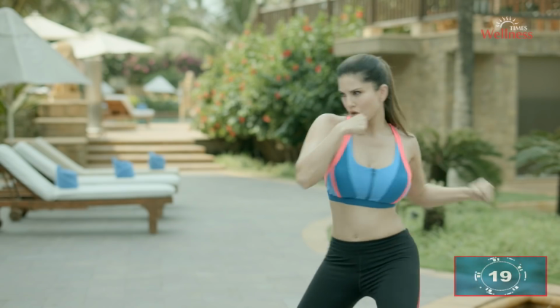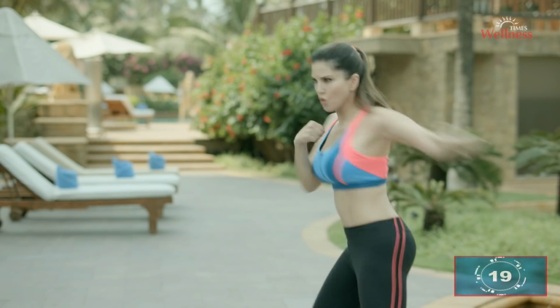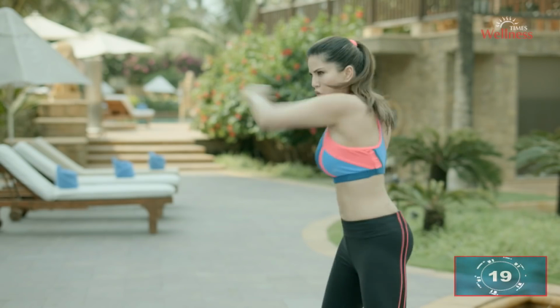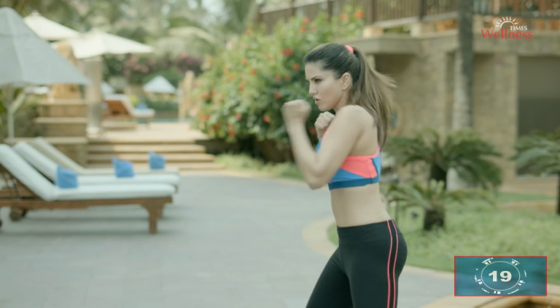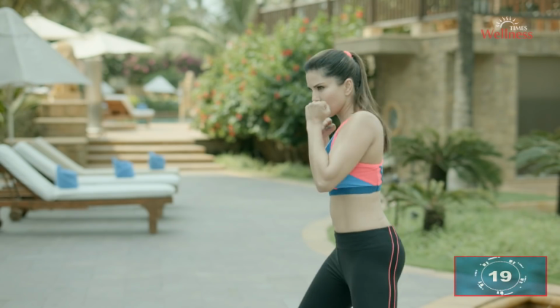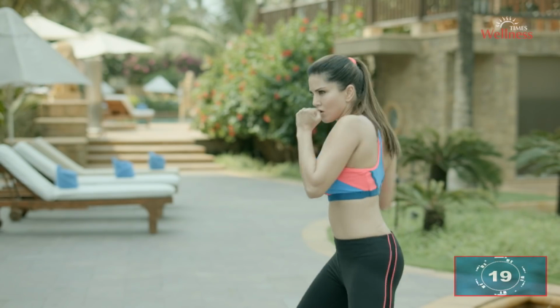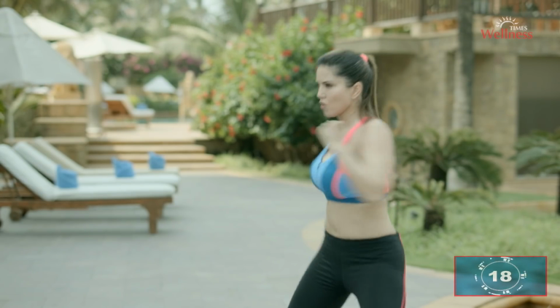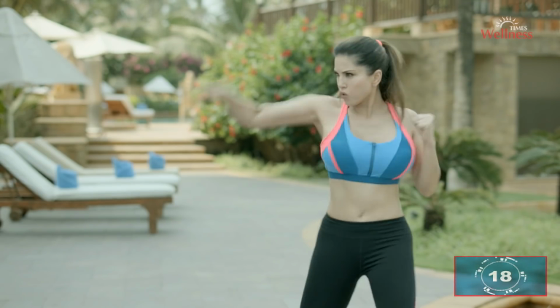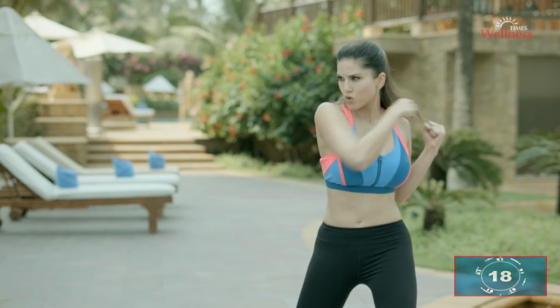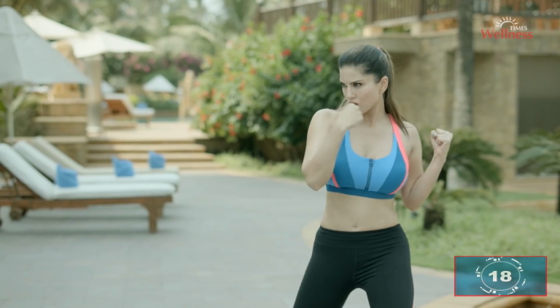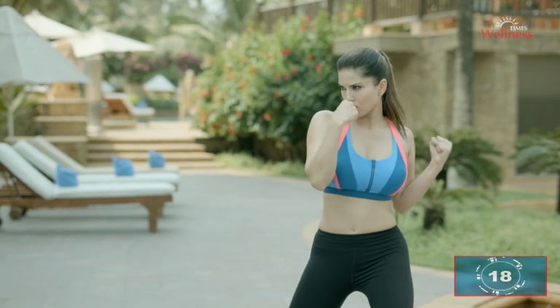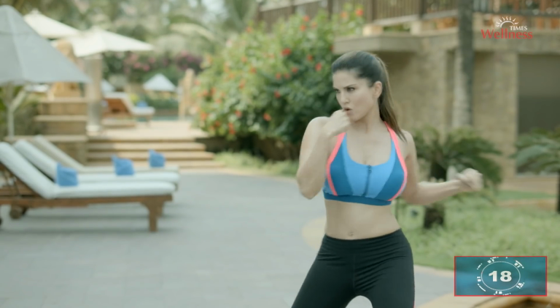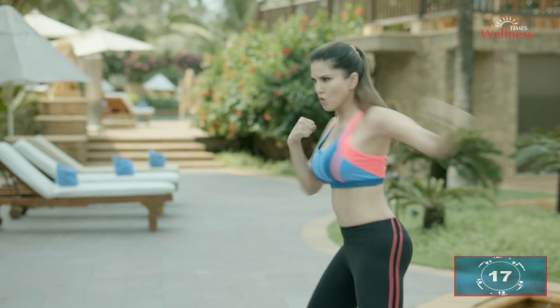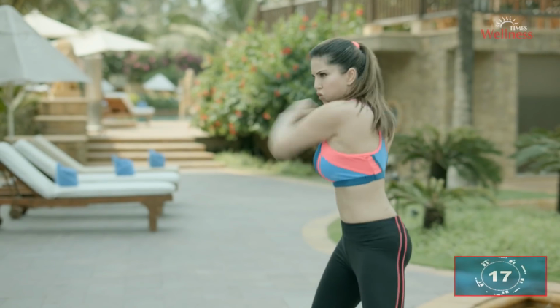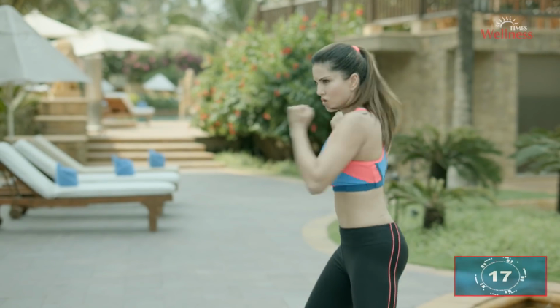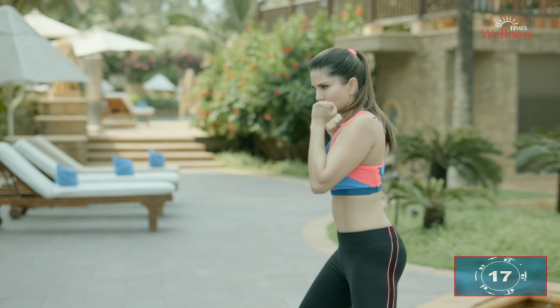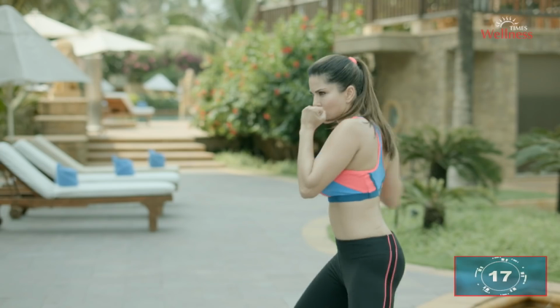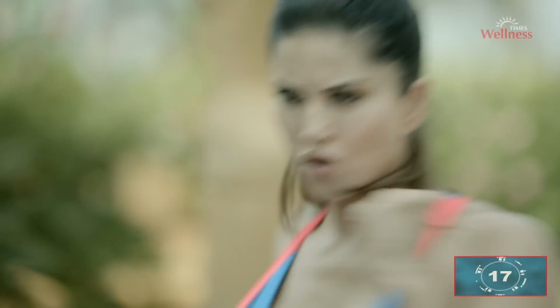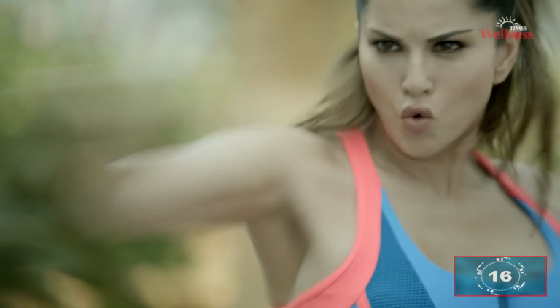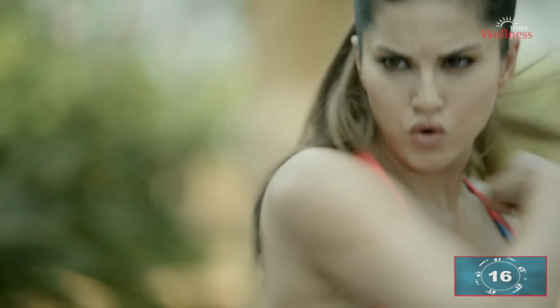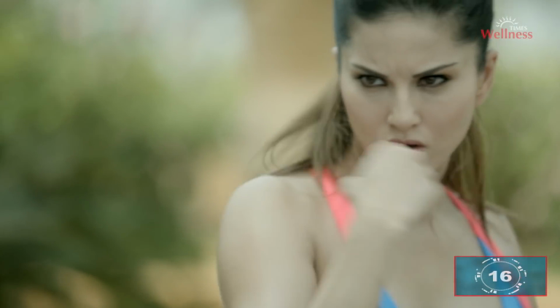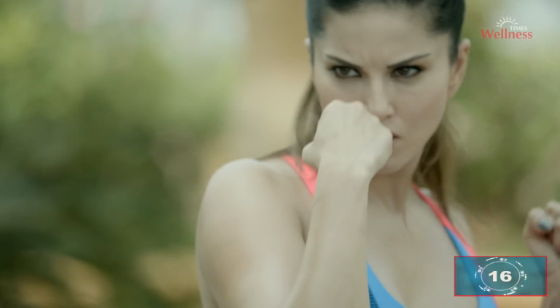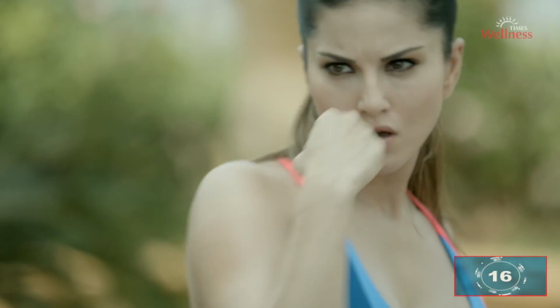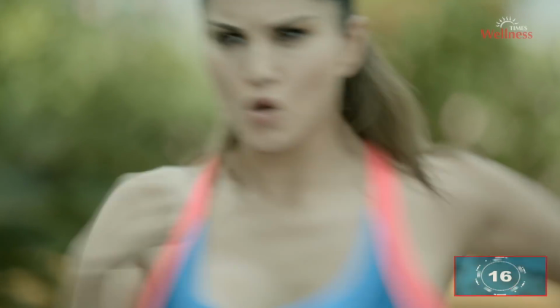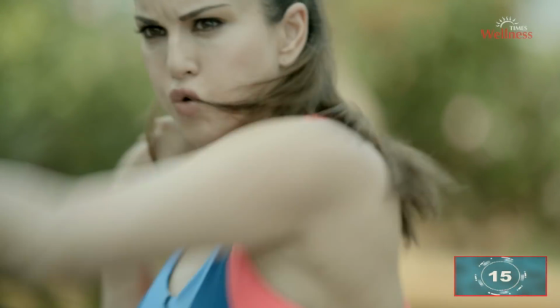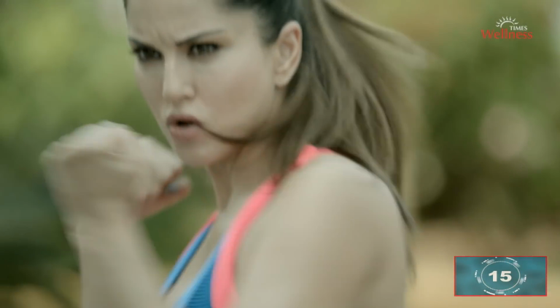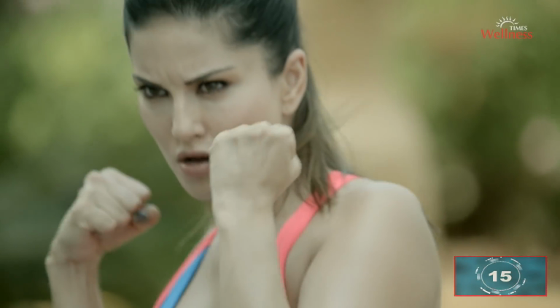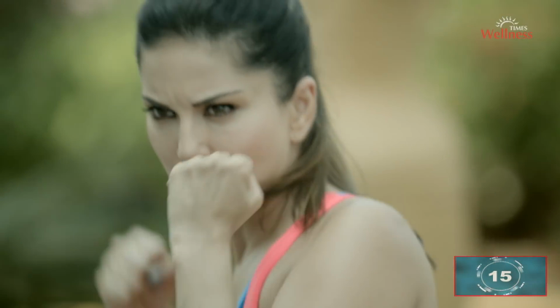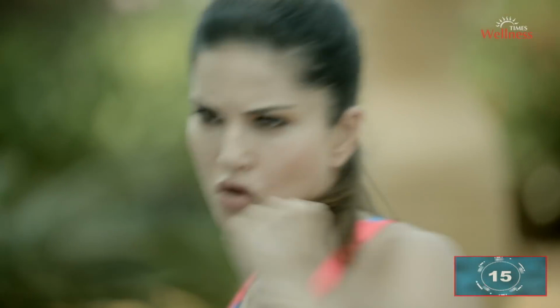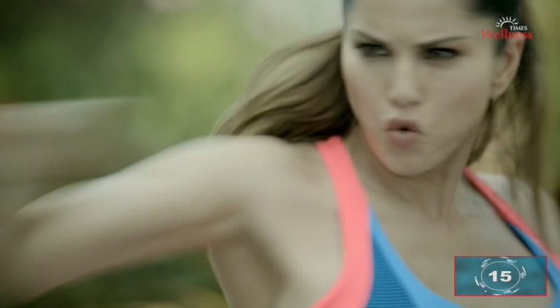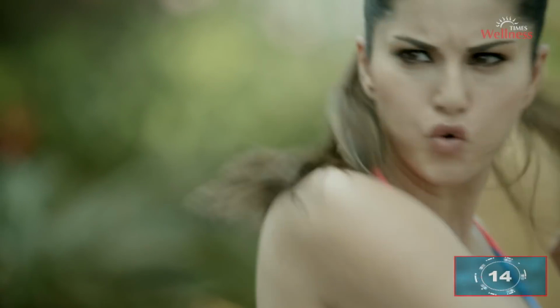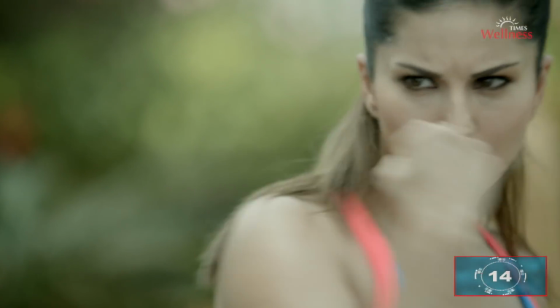If you sustain the movement for longer counts, it'll give you a good cardio value.